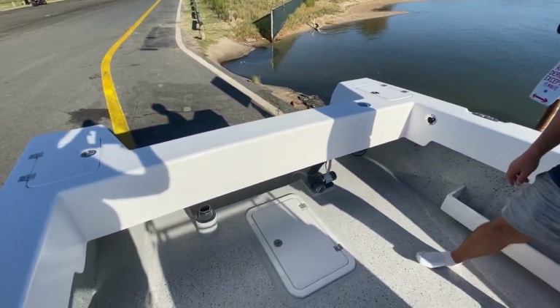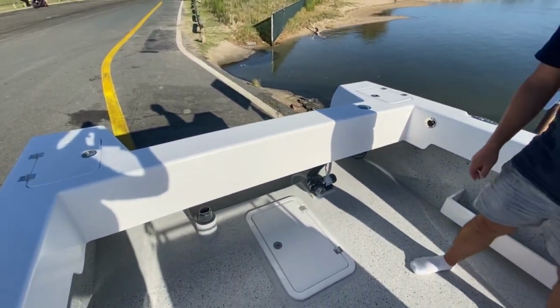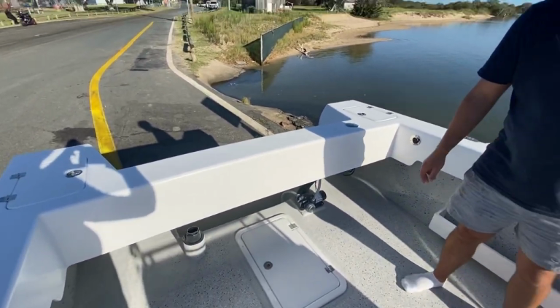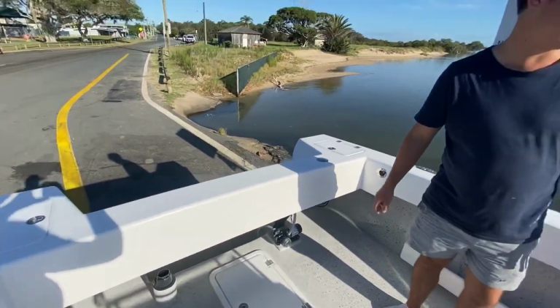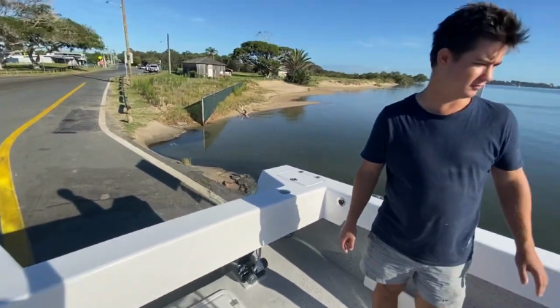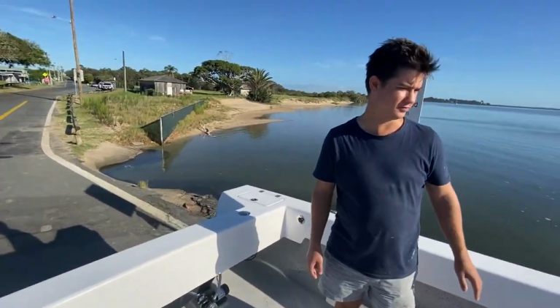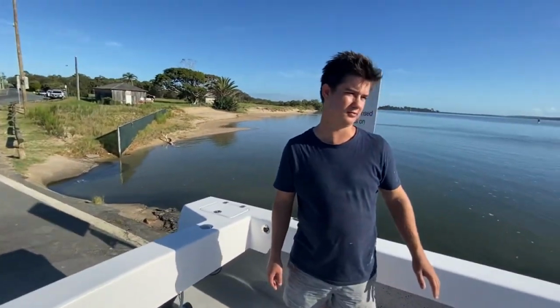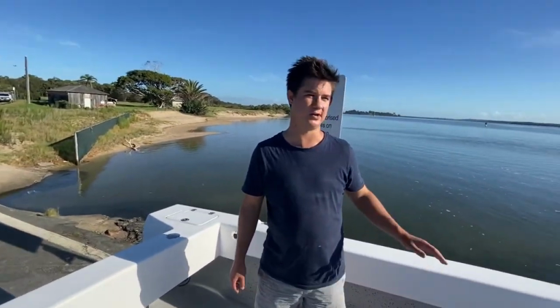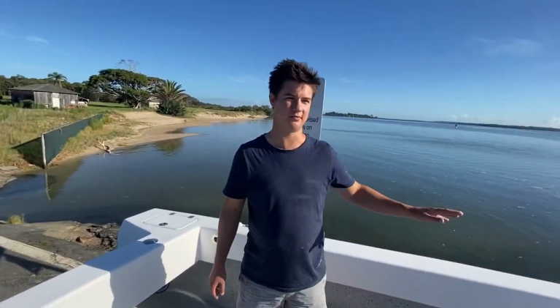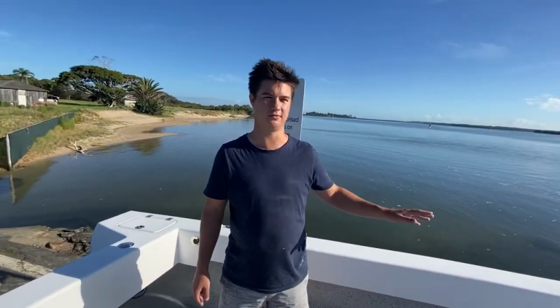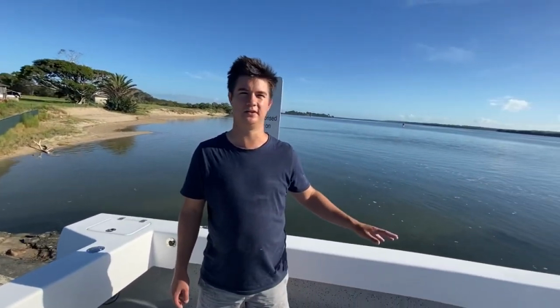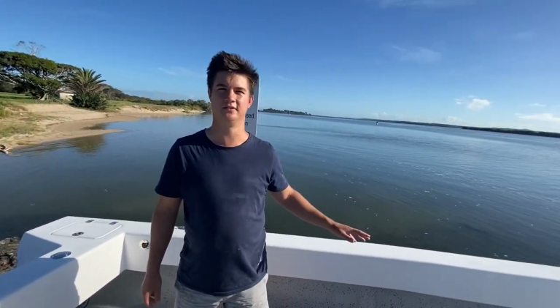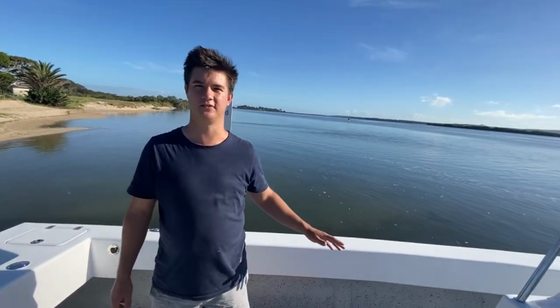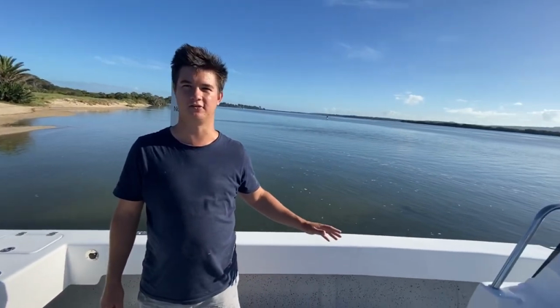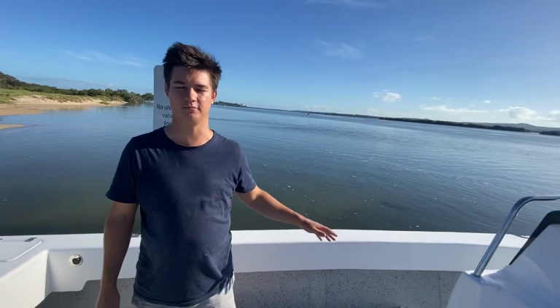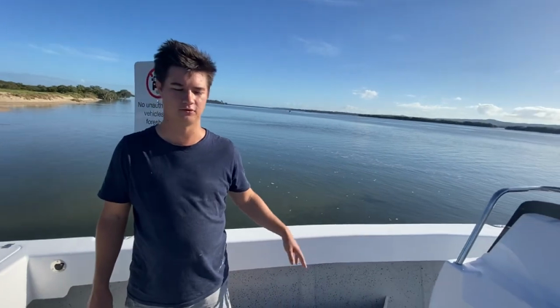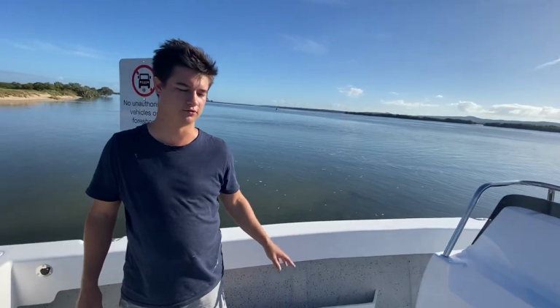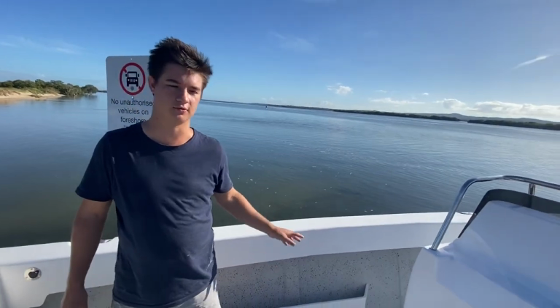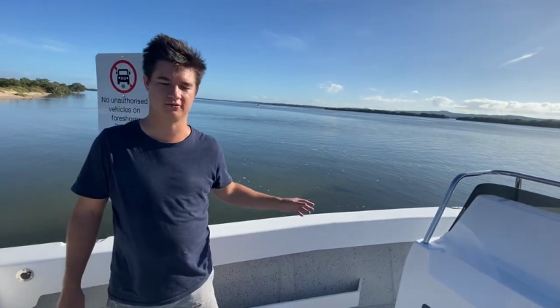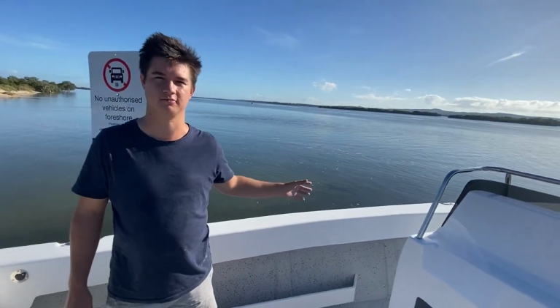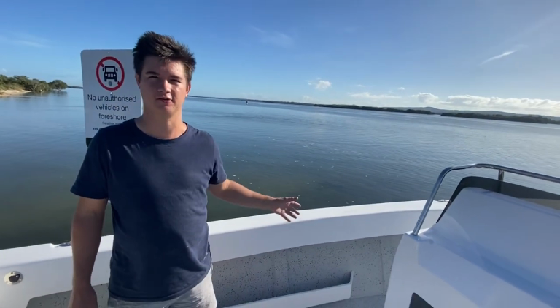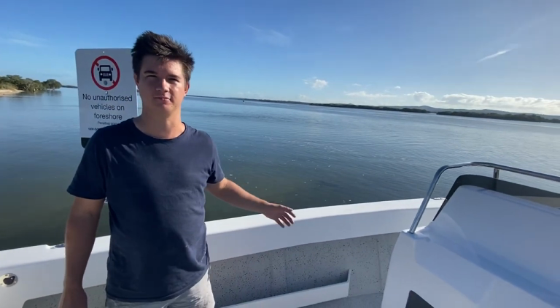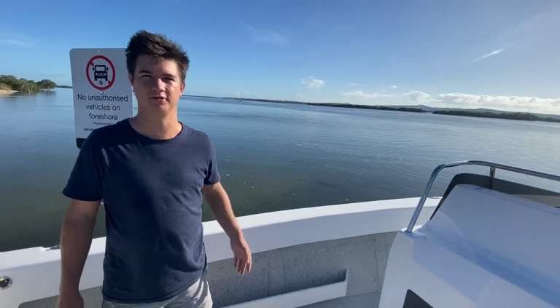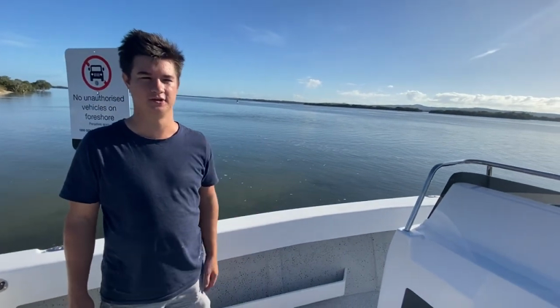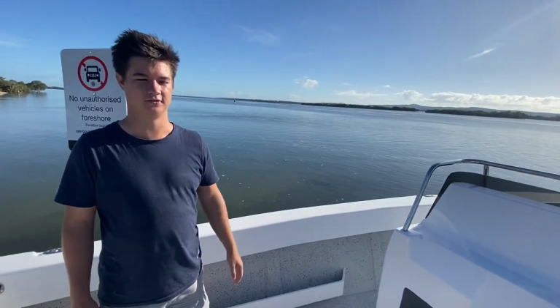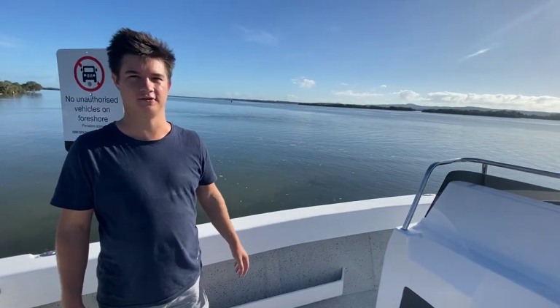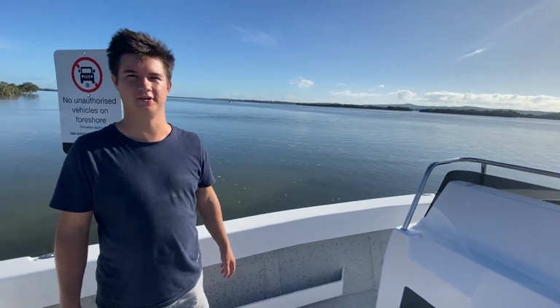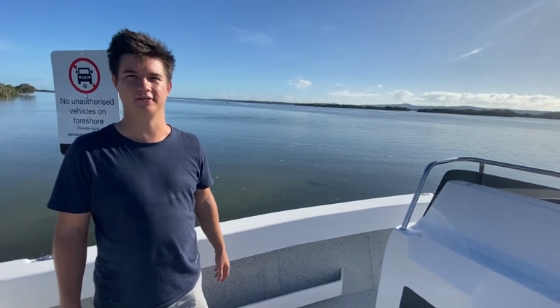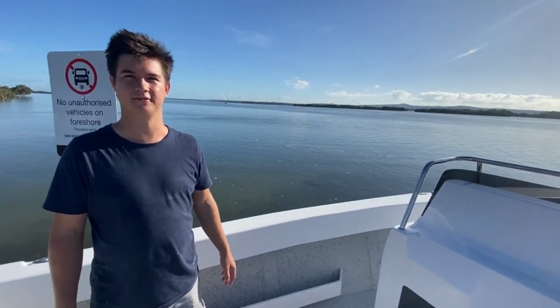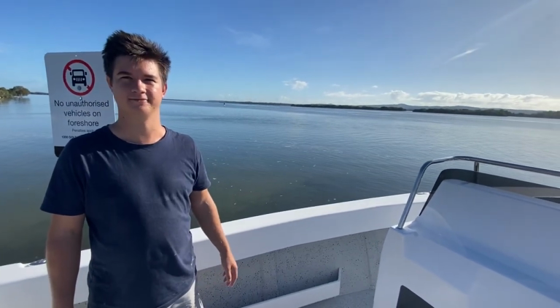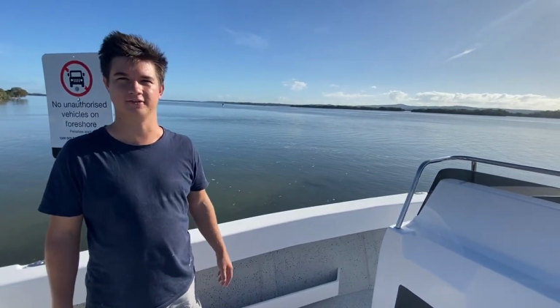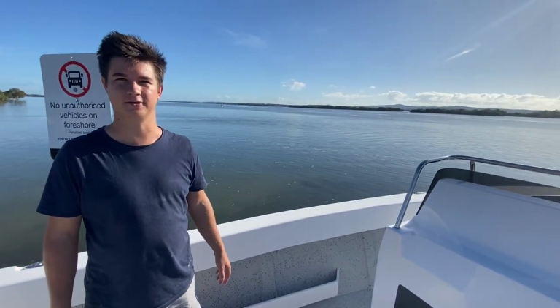Speaking of options, we are able to fit T-tops or custom T-tops to suit your needs as well.